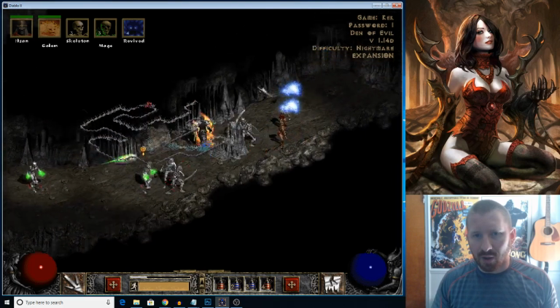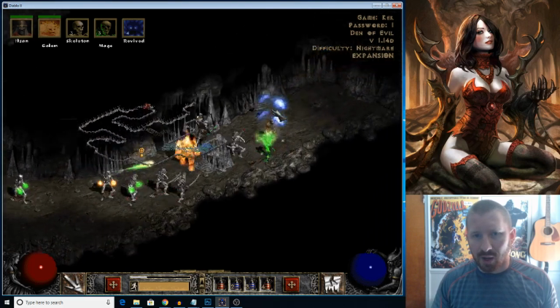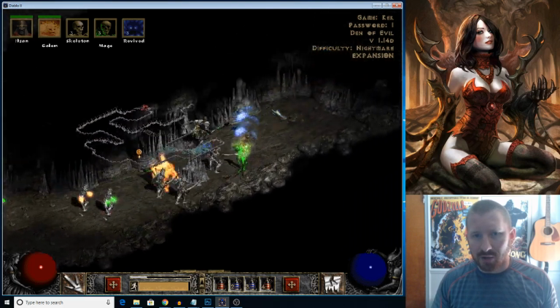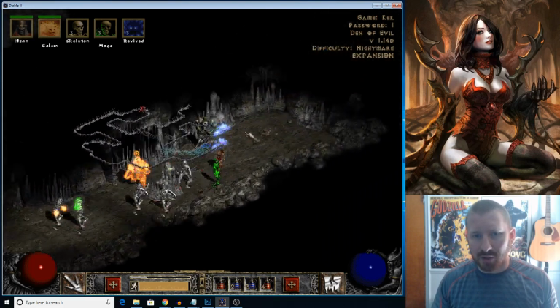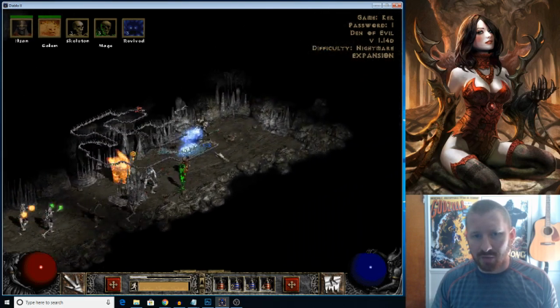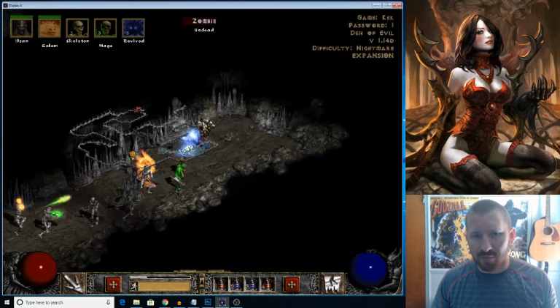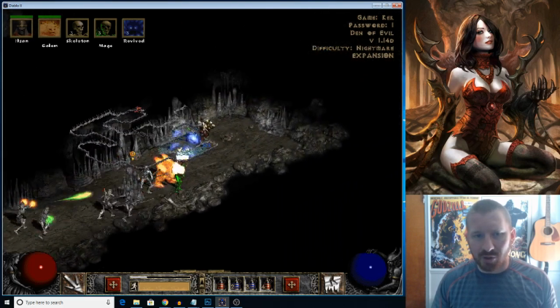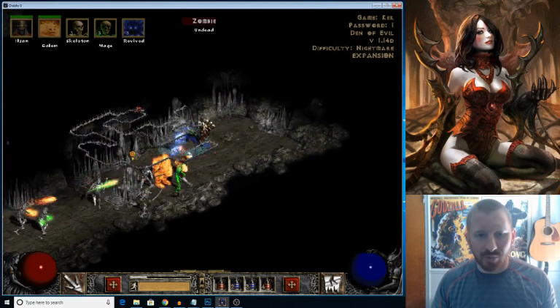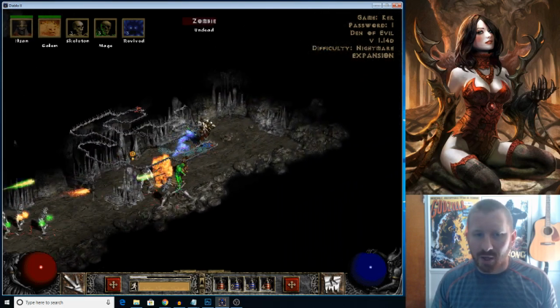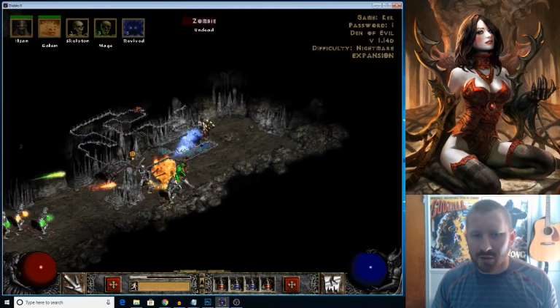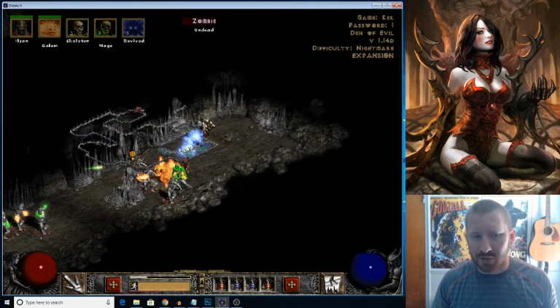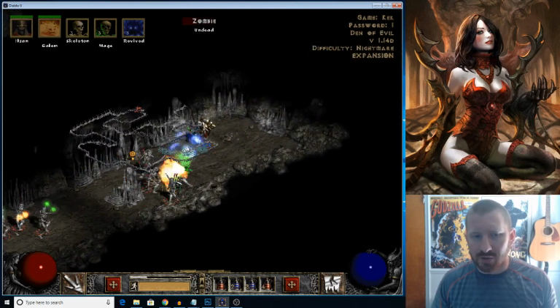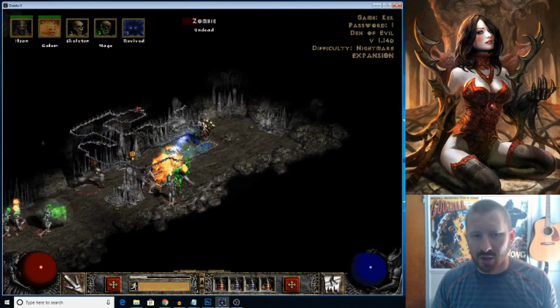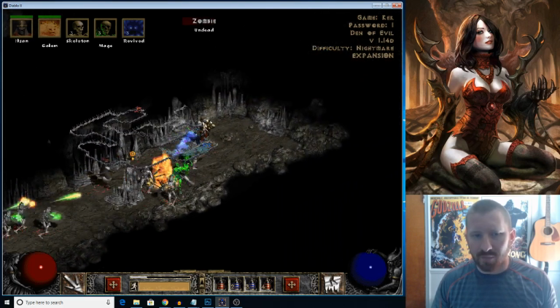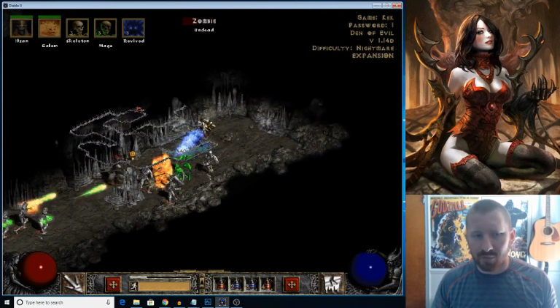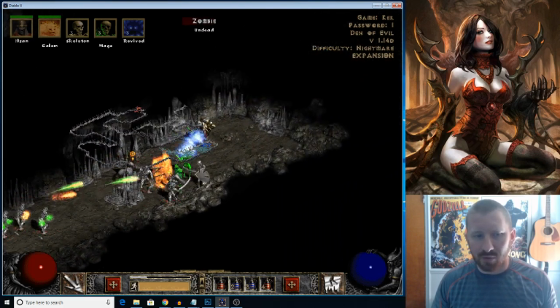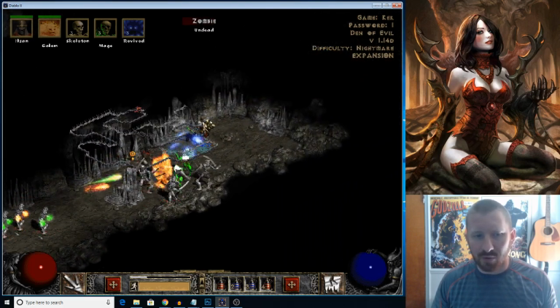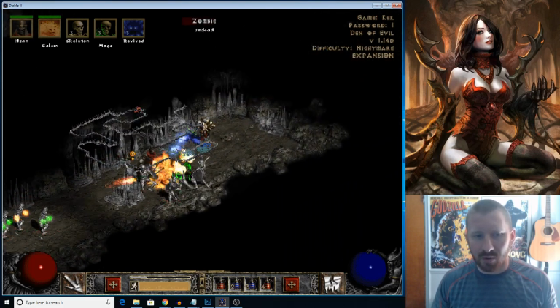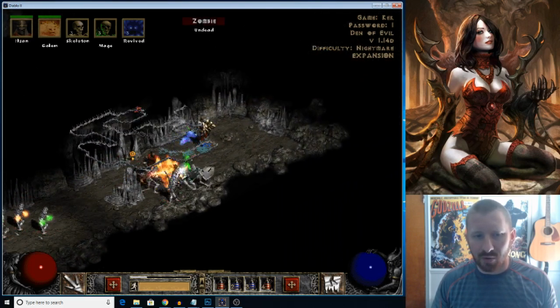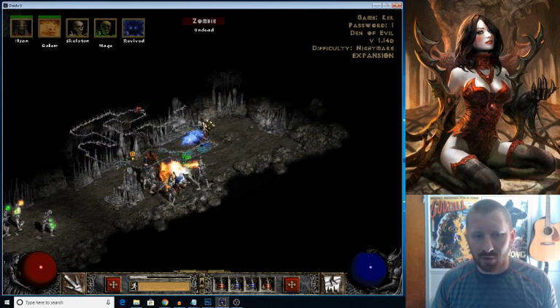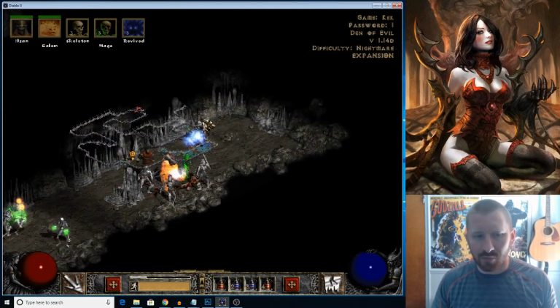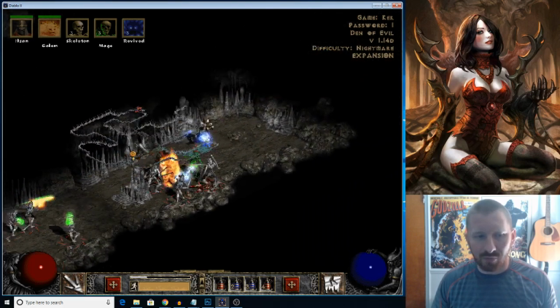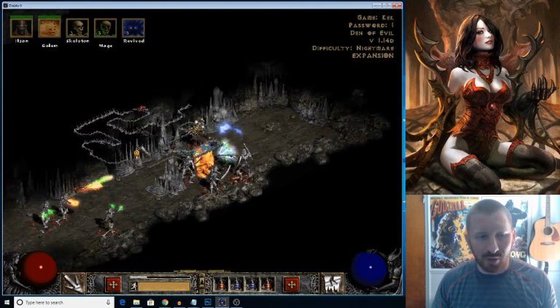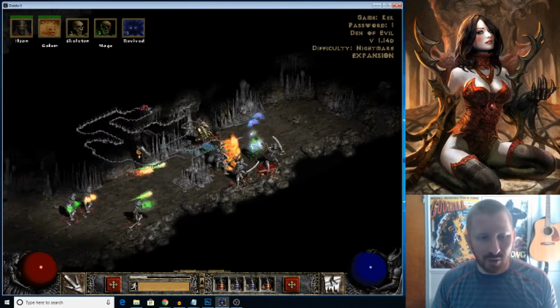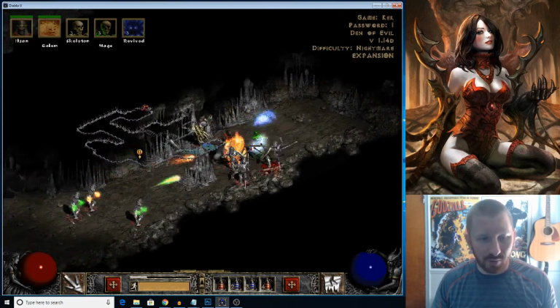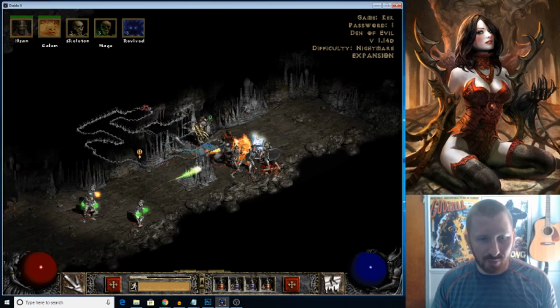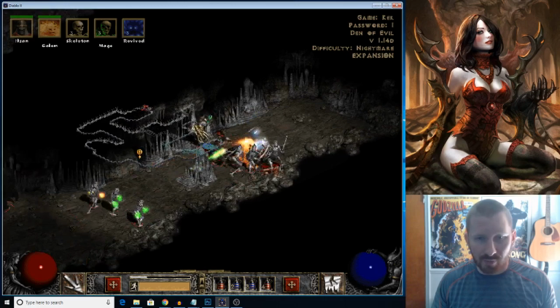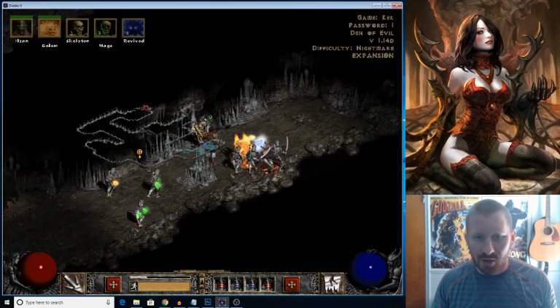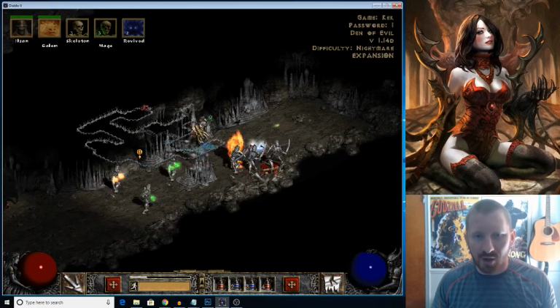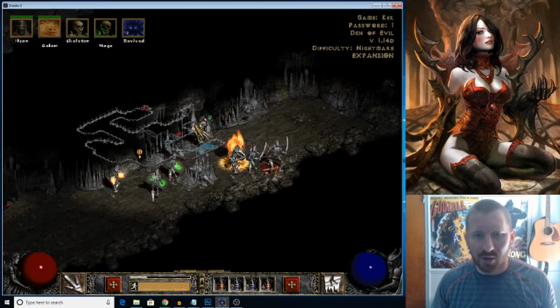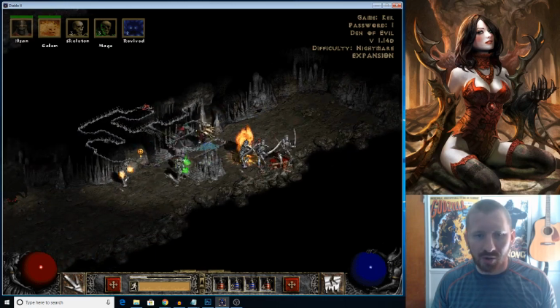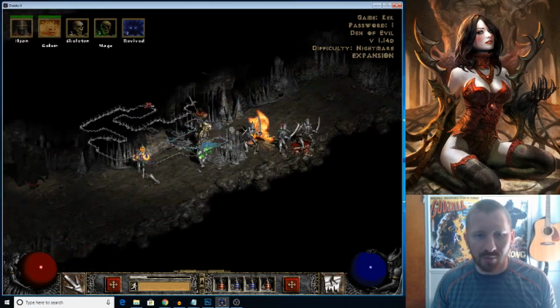When you deal with lightning immunes, you can cast Lower Resist and still kill them with lightning in most cases. And obviously you can use it on a Sorceress as well. It's a Necromancer skill — just one point into that. And if you have a bunch of mages, you can really rain hell on your enemies.